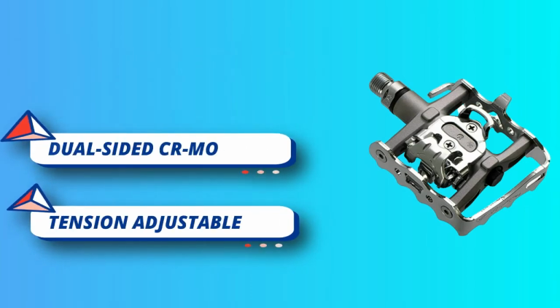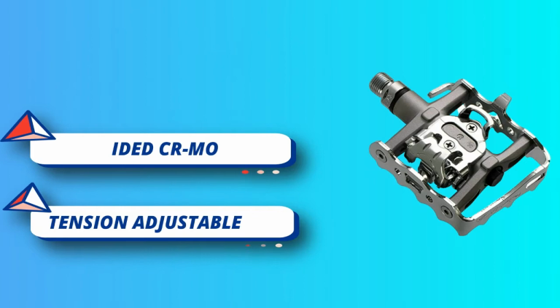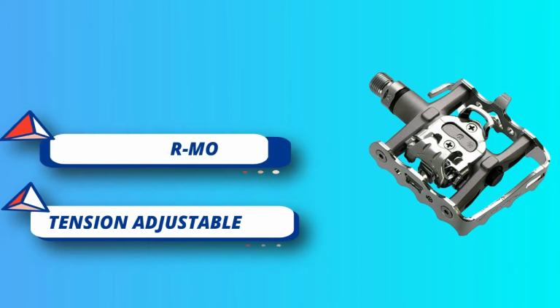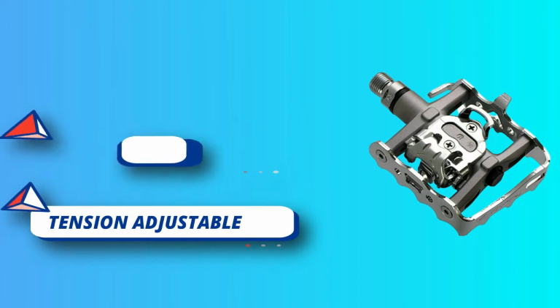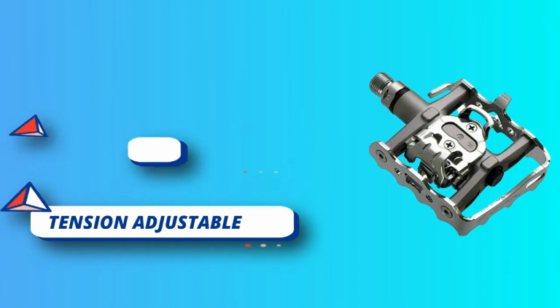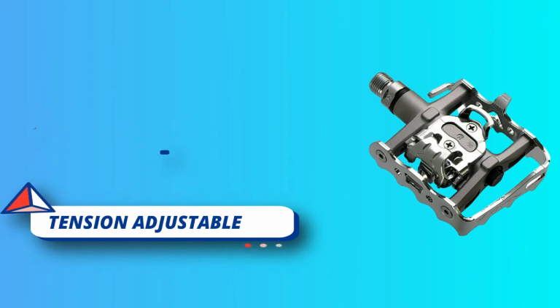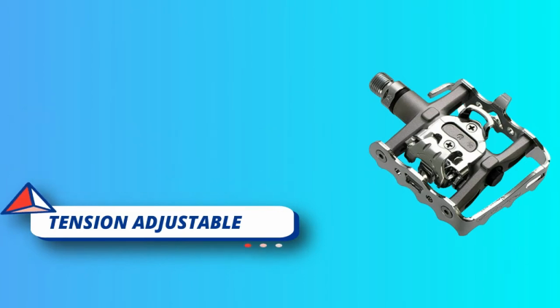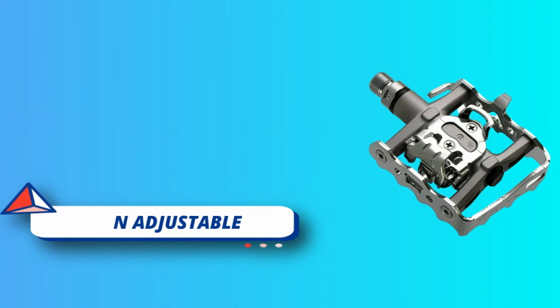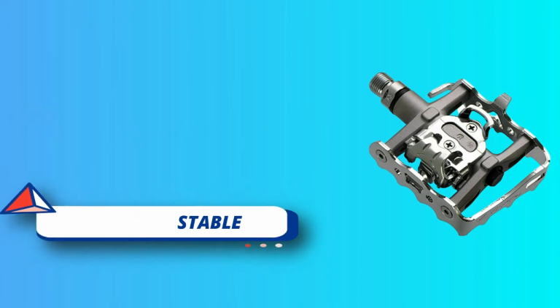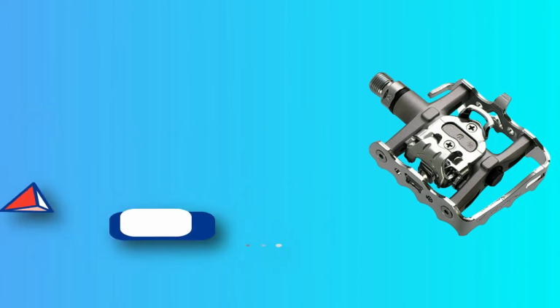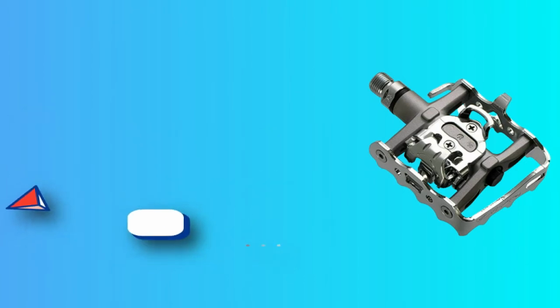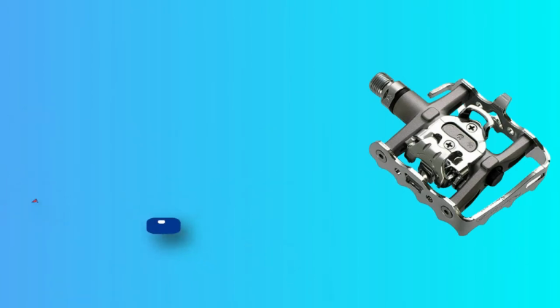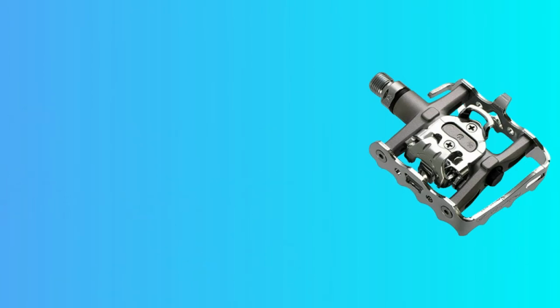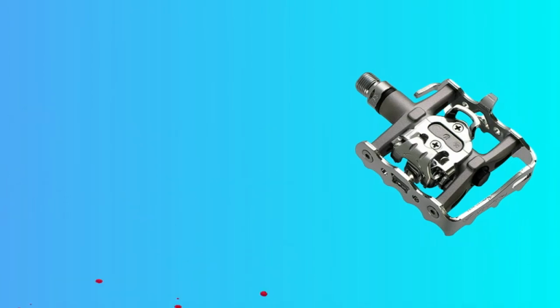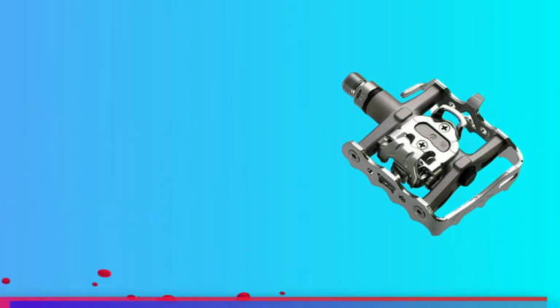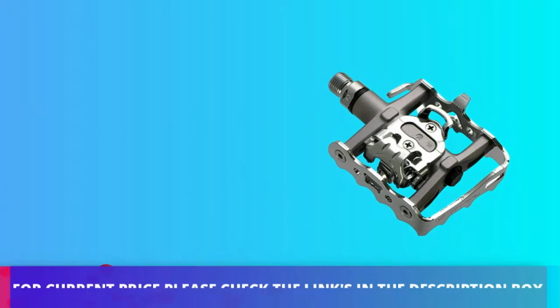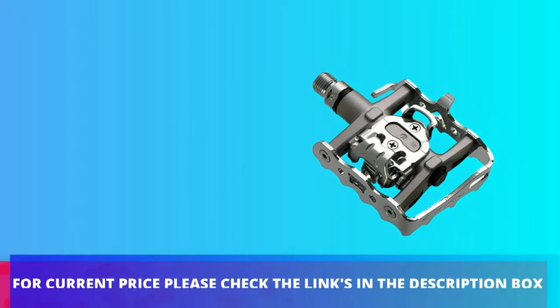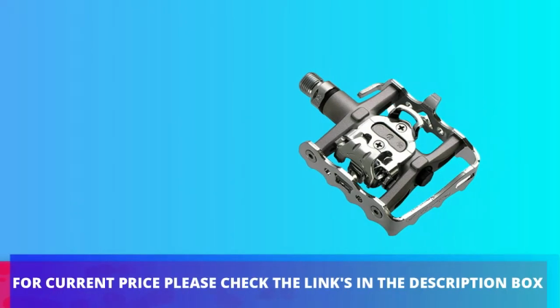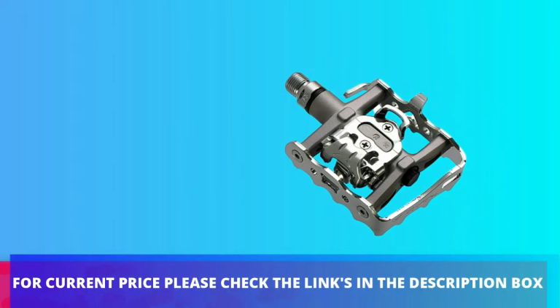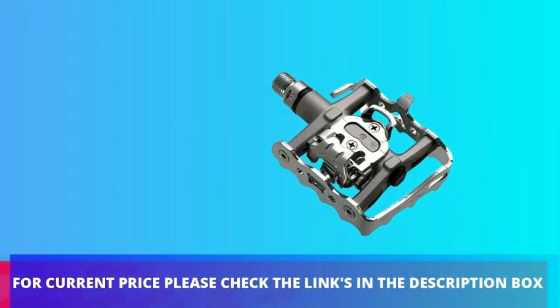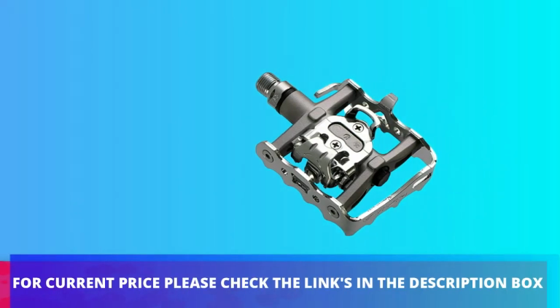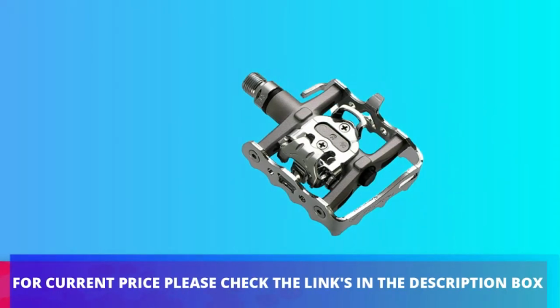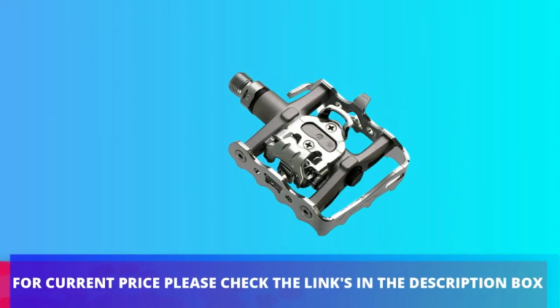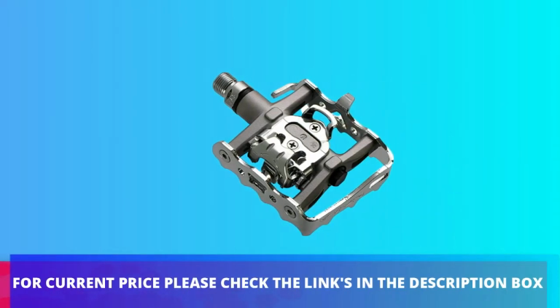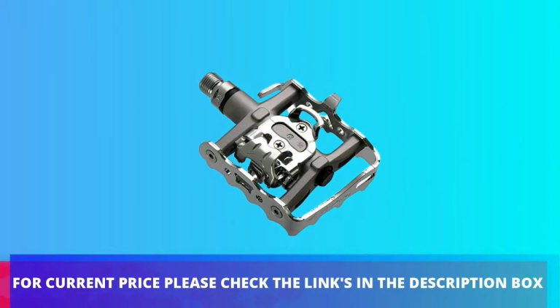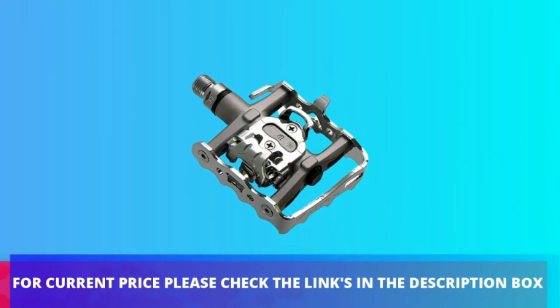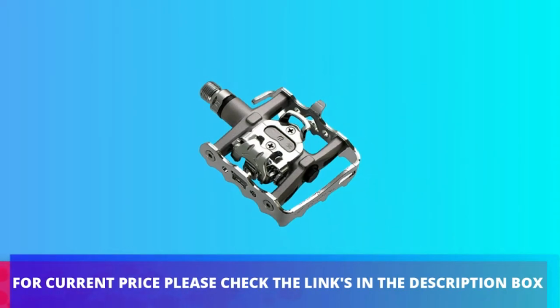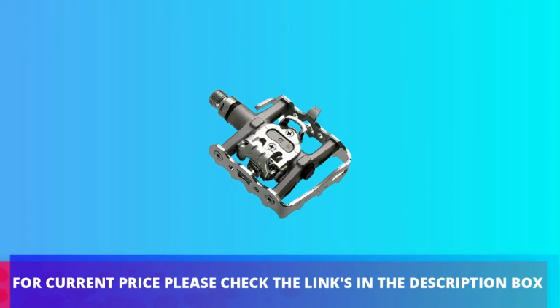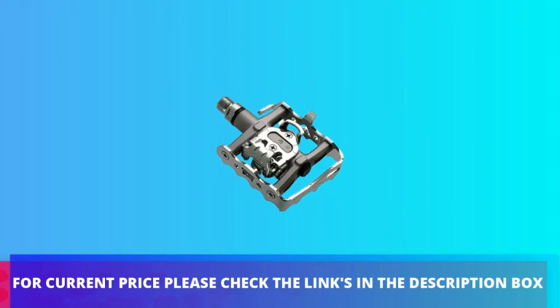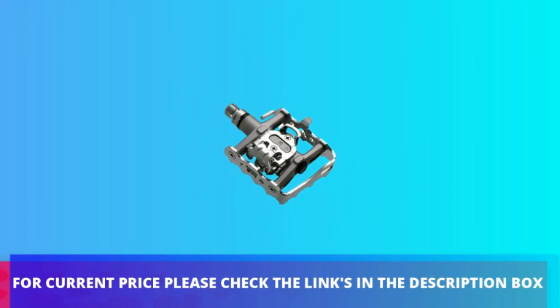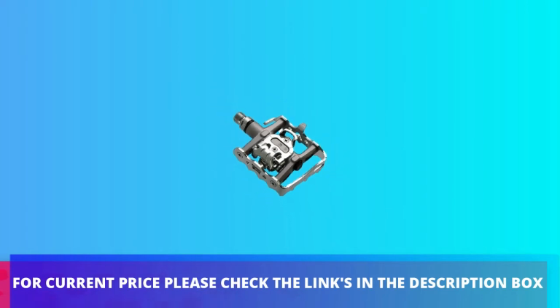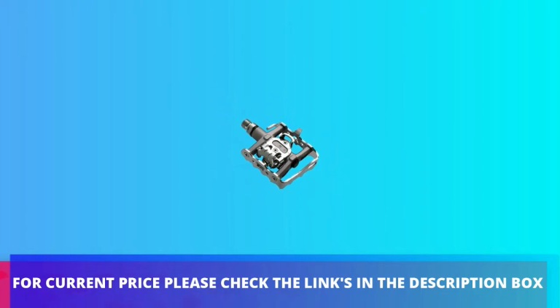Warning: please do not use them on spin bikes. For current price please check the links in the description box.